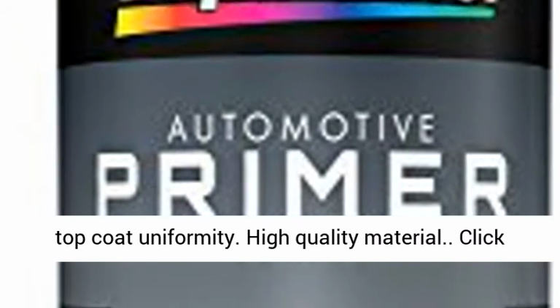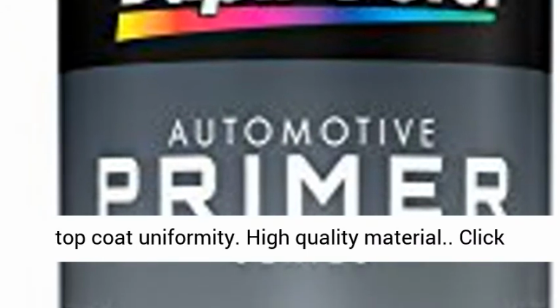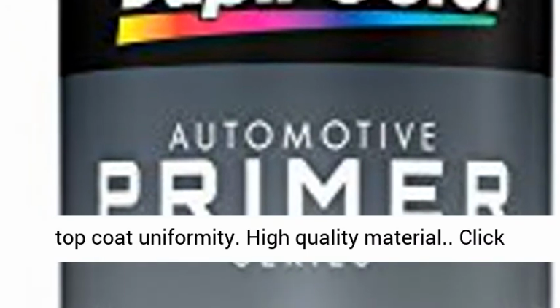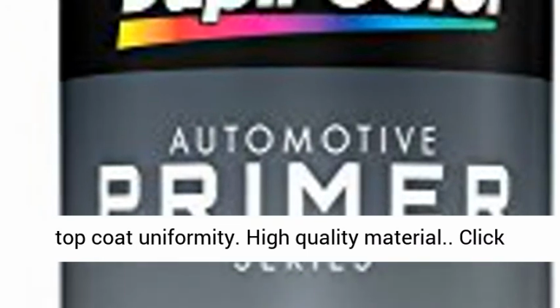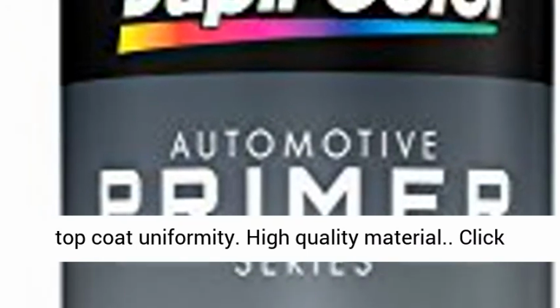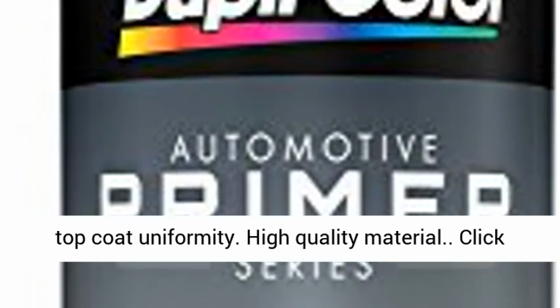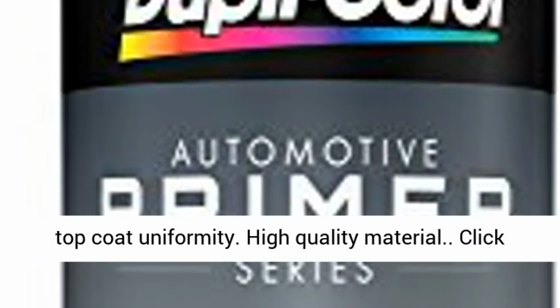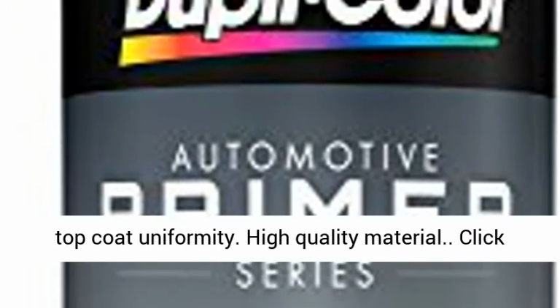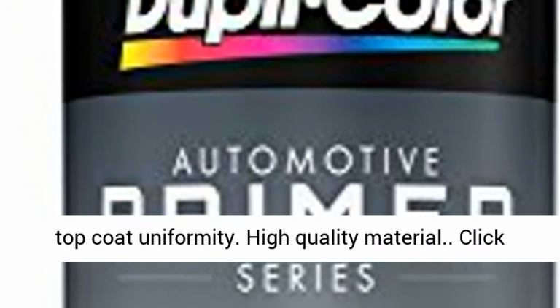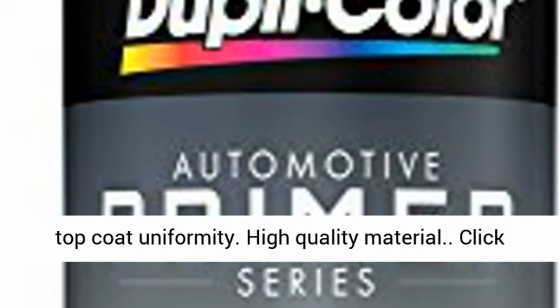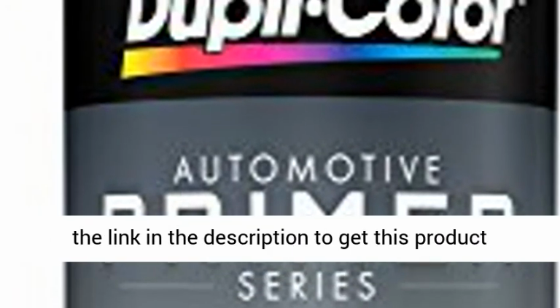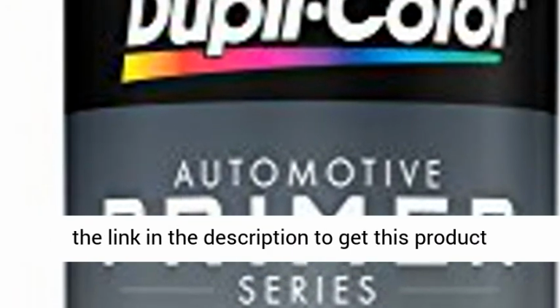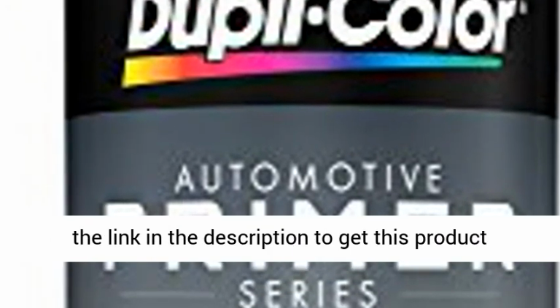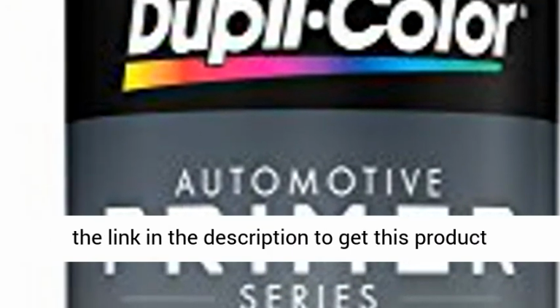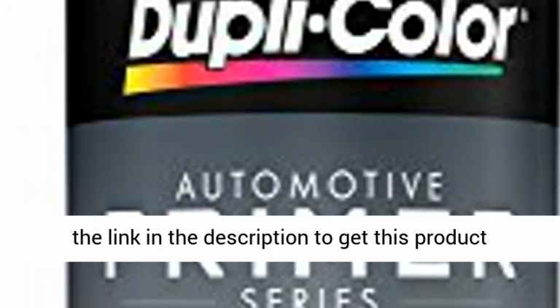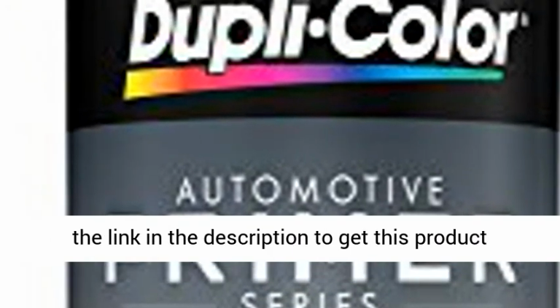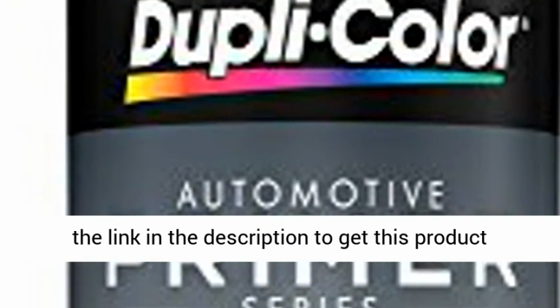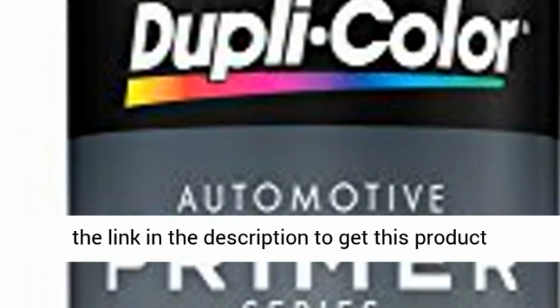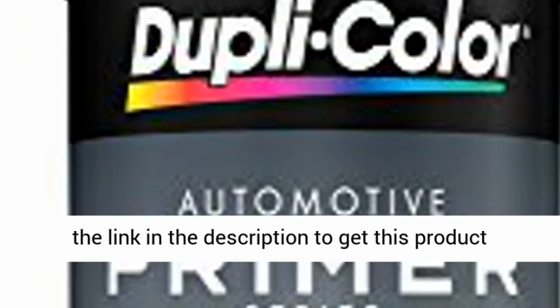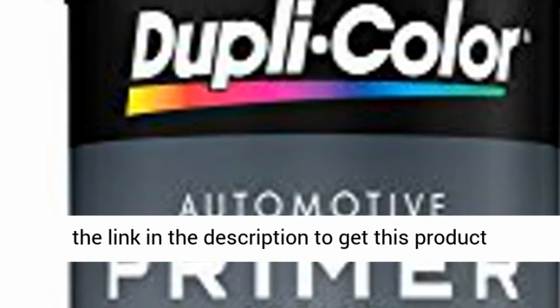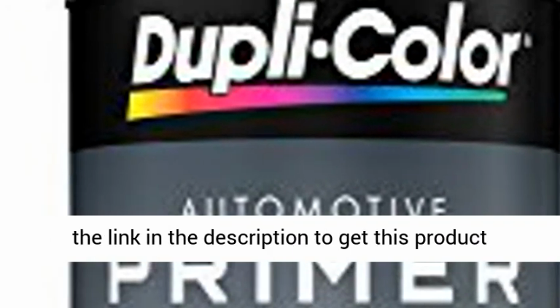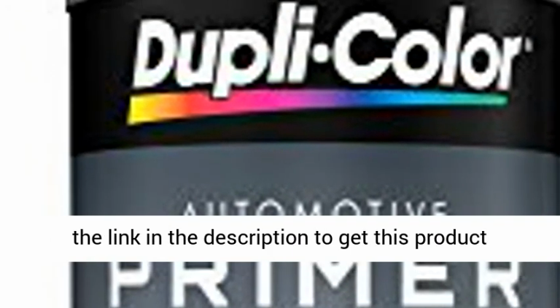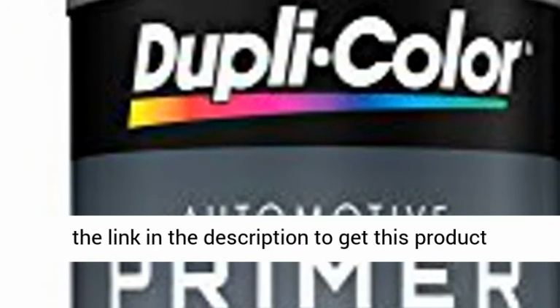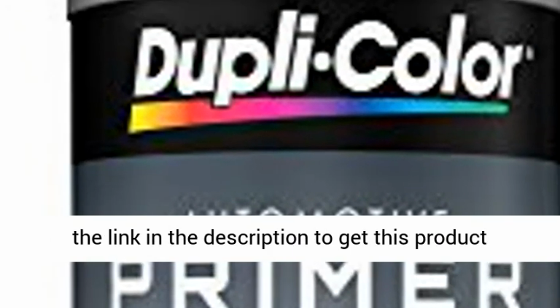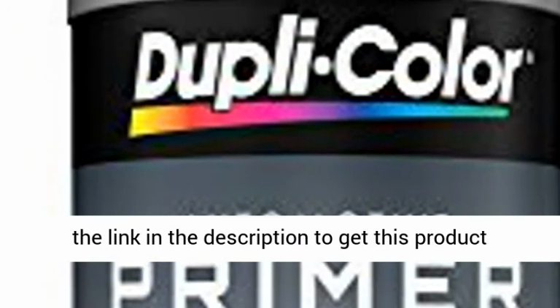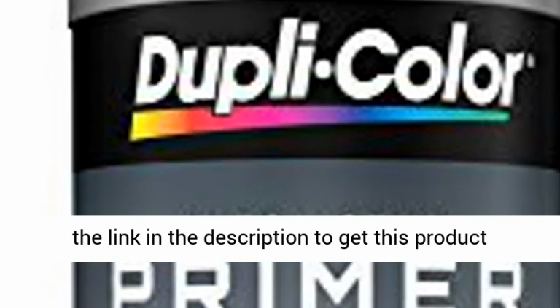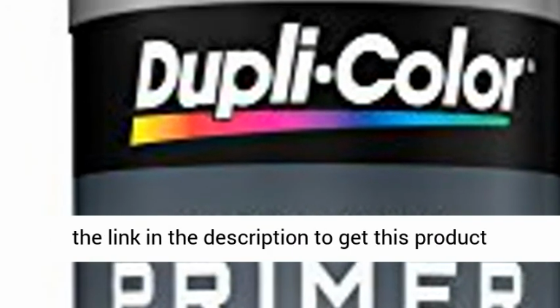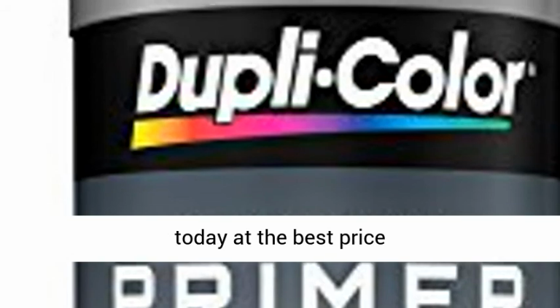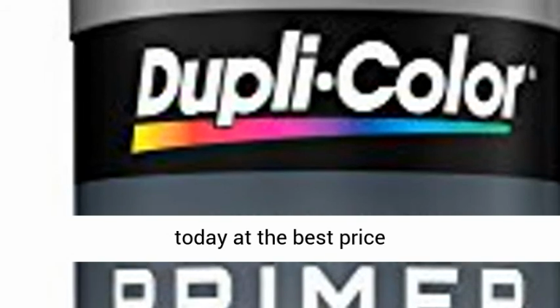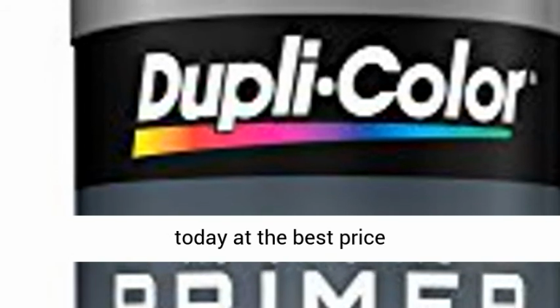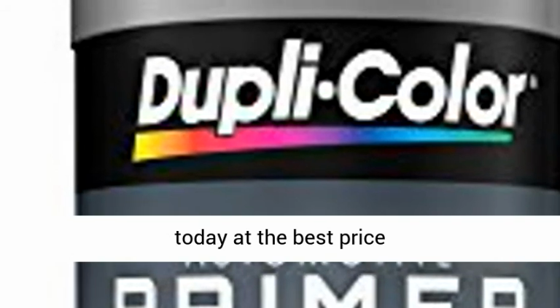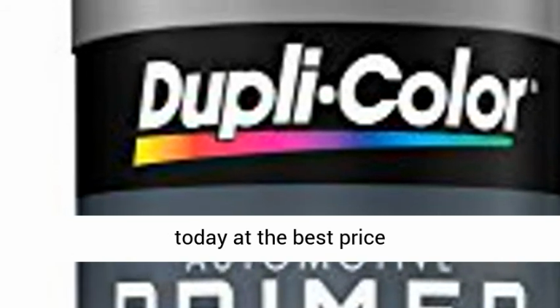High-quality material. Click the link in the description to get this product today at the best price.